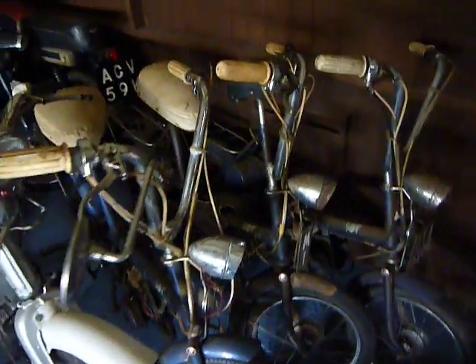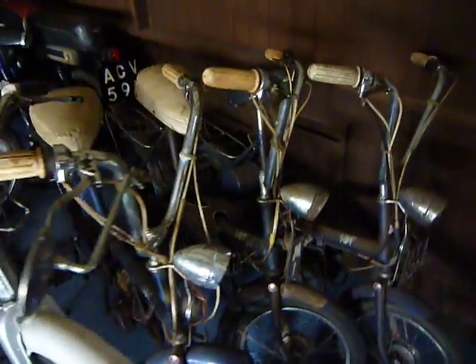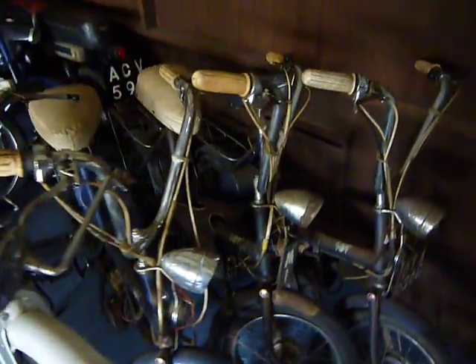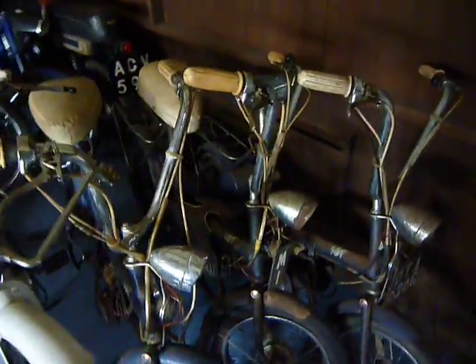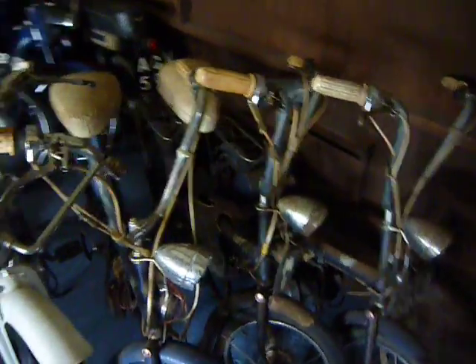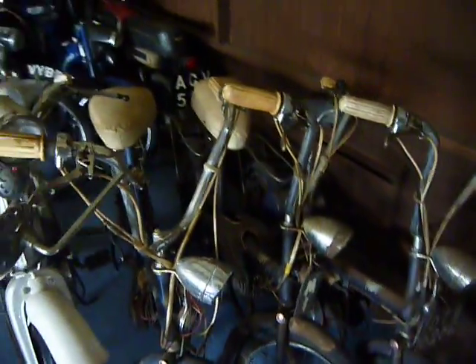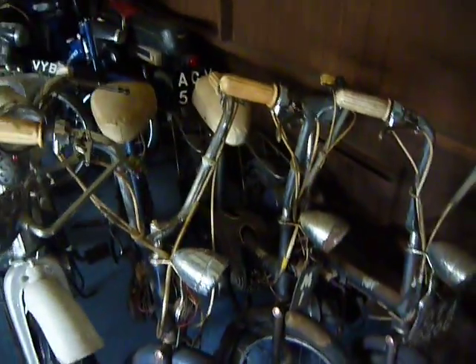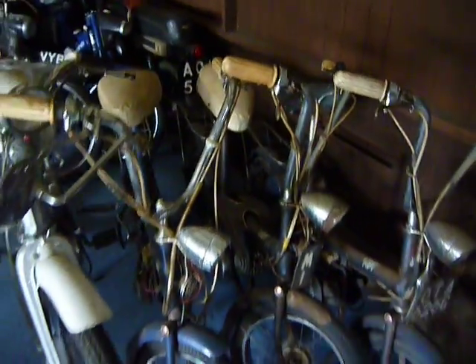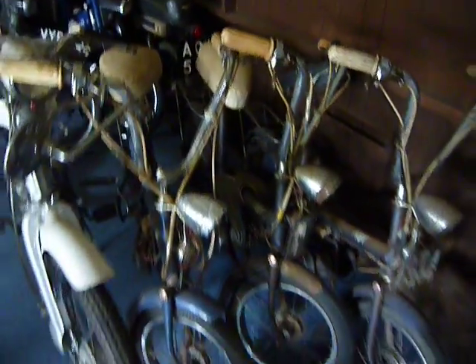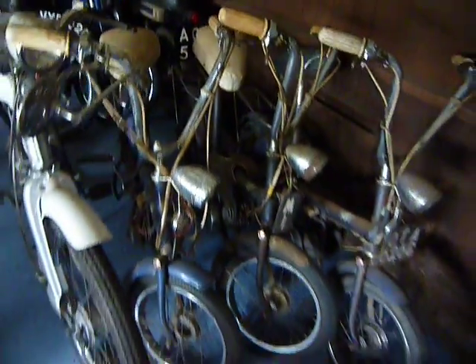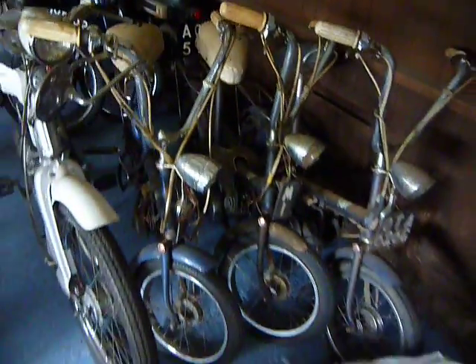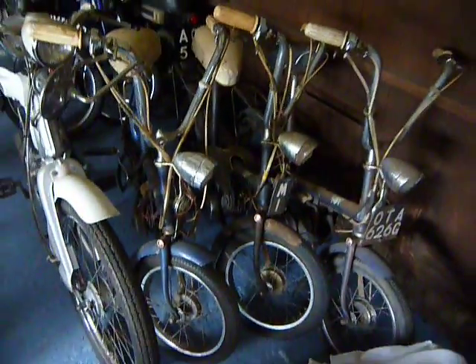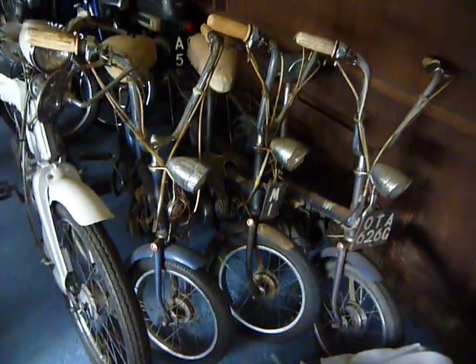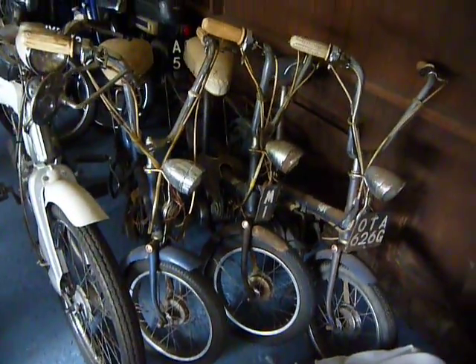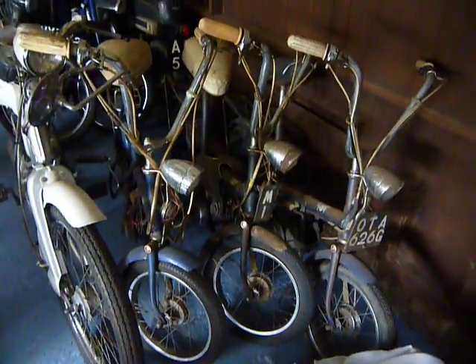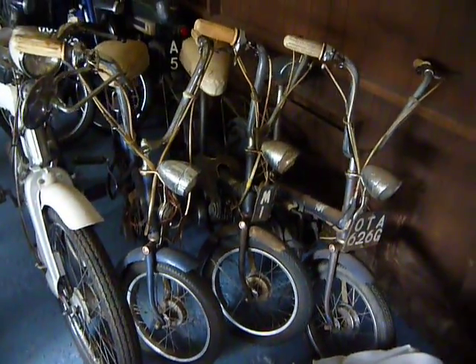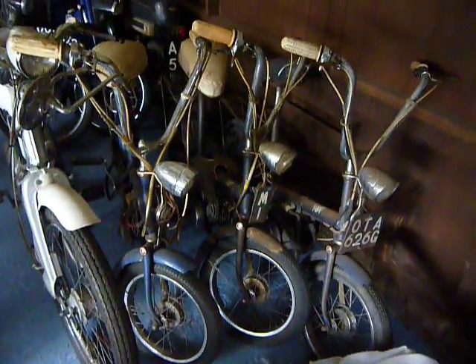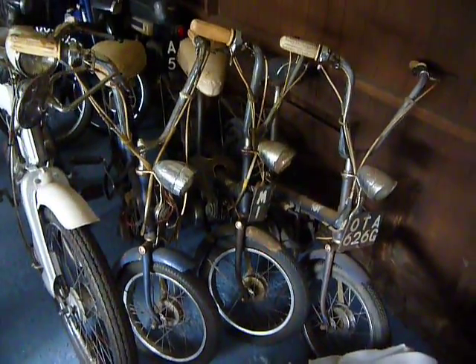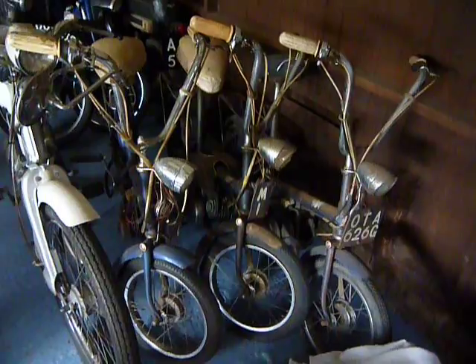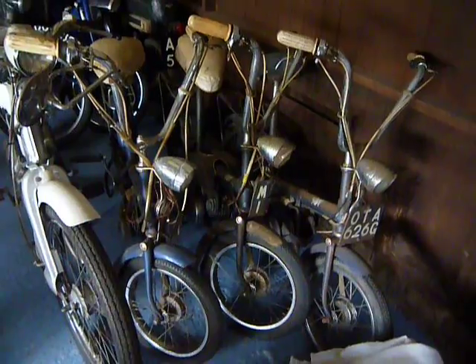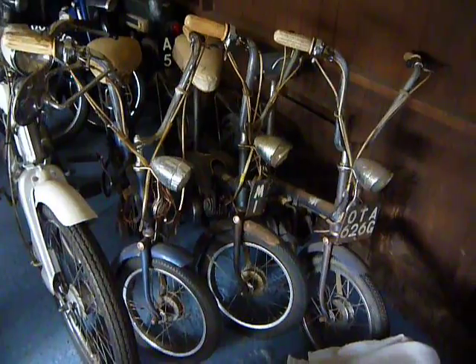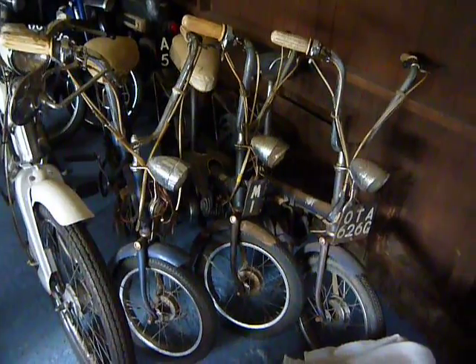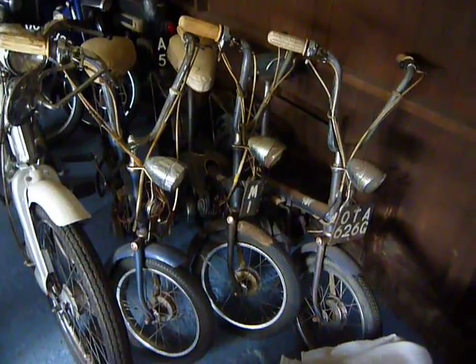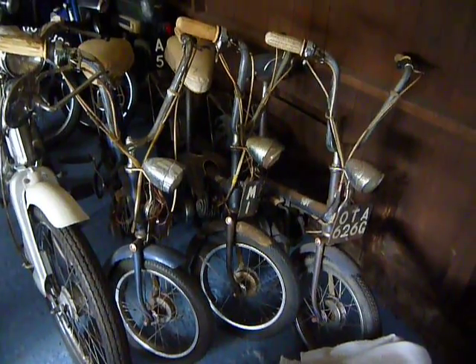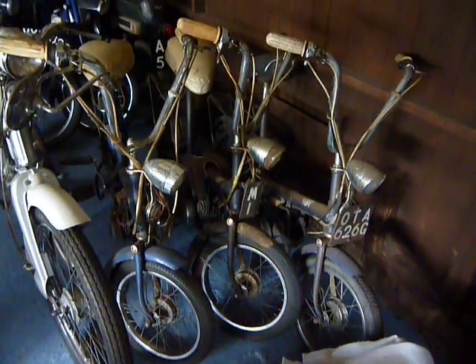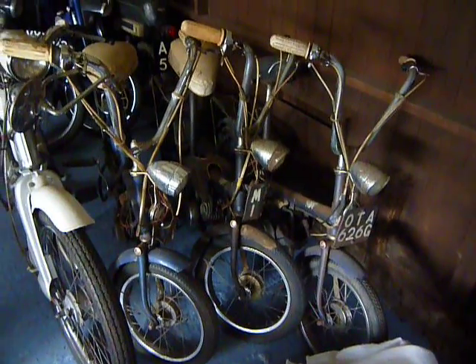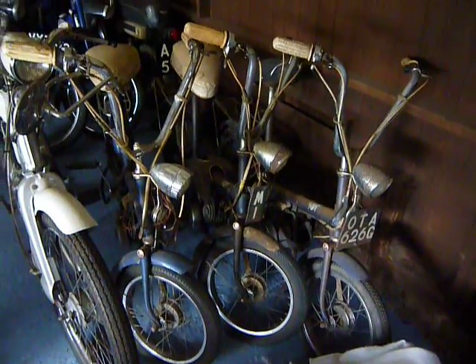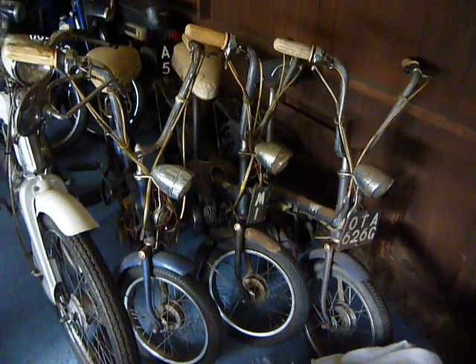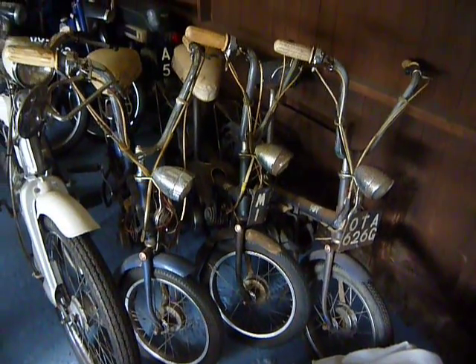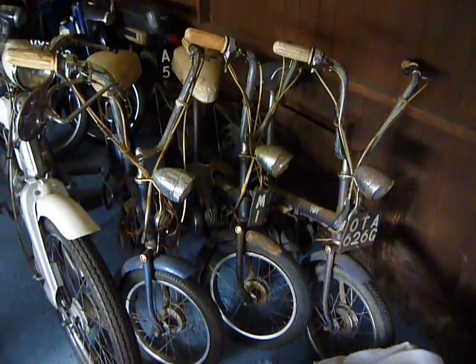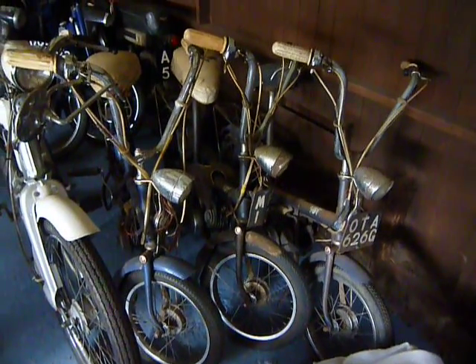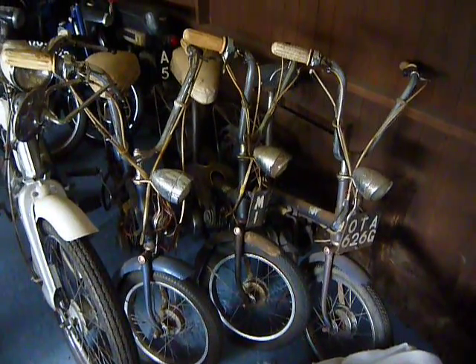I hope you enjoyed having a look at these little bikes and seeing them when they're all finished.